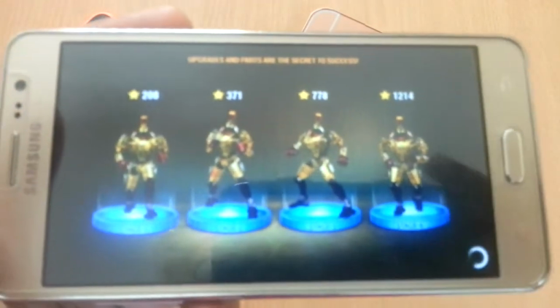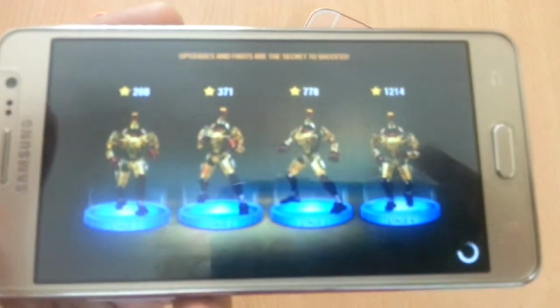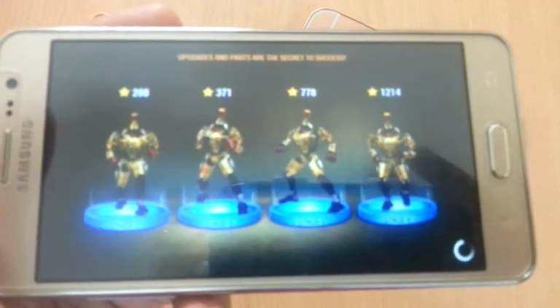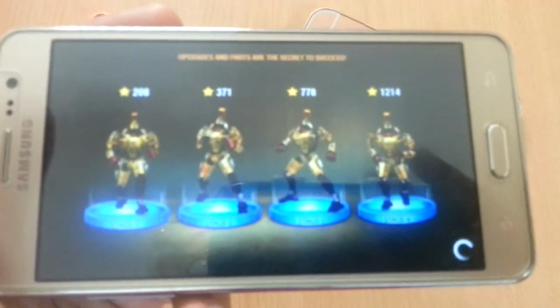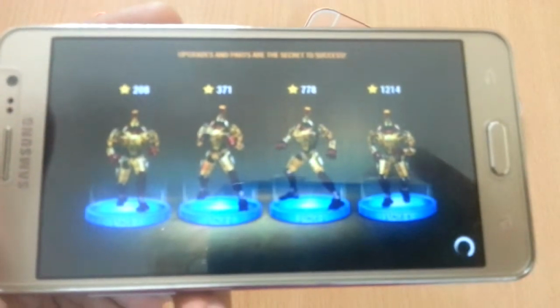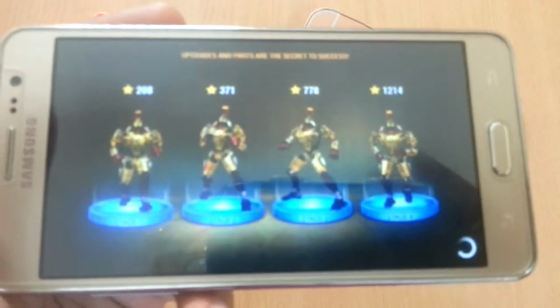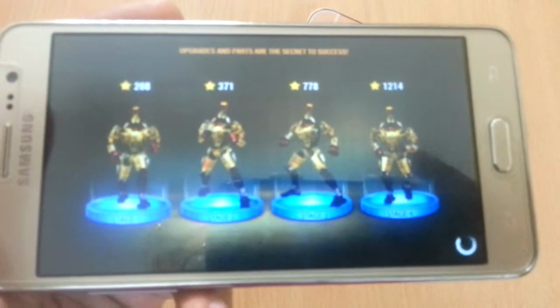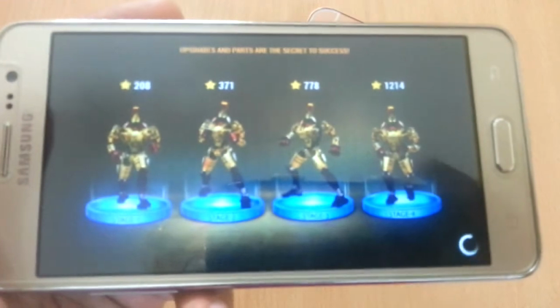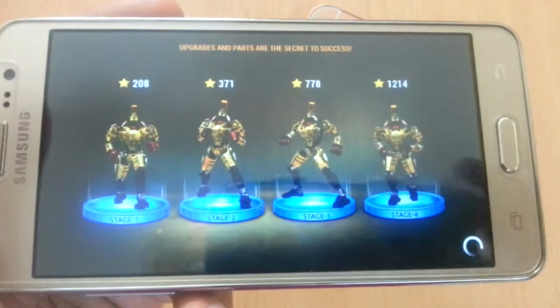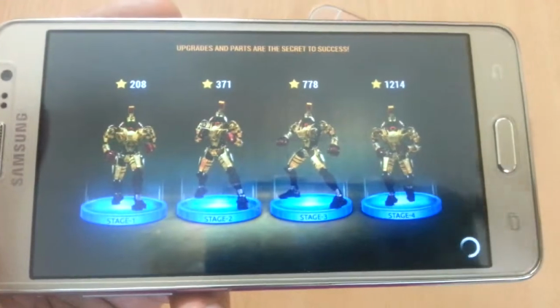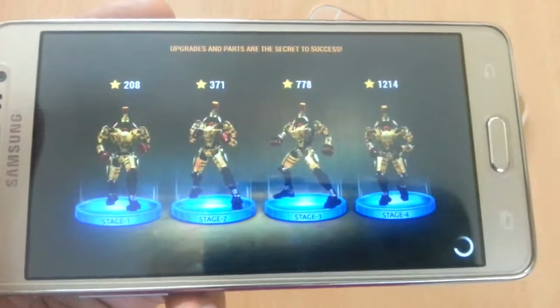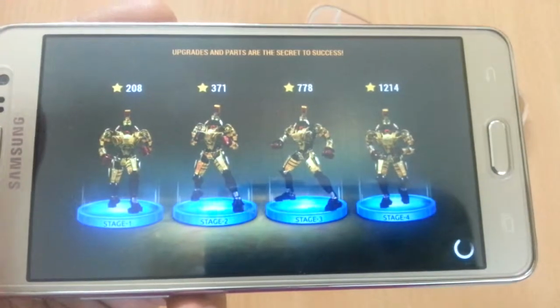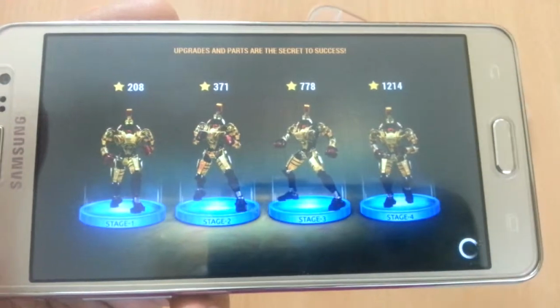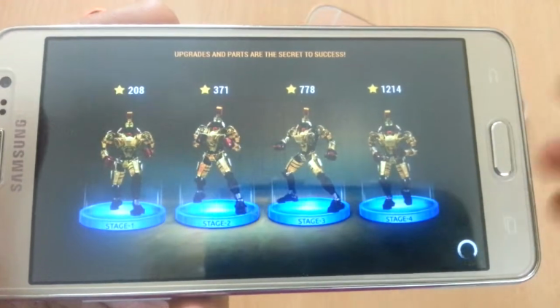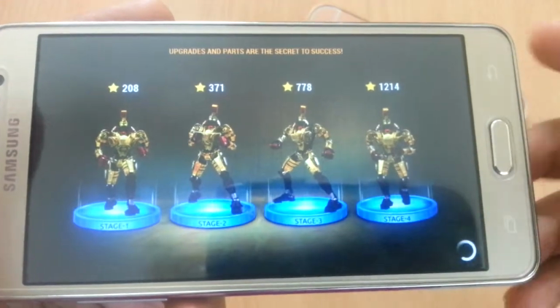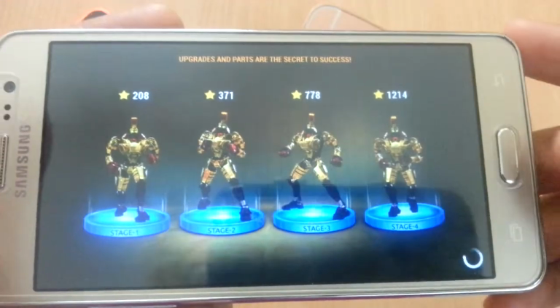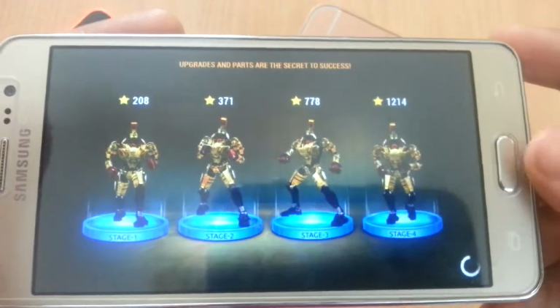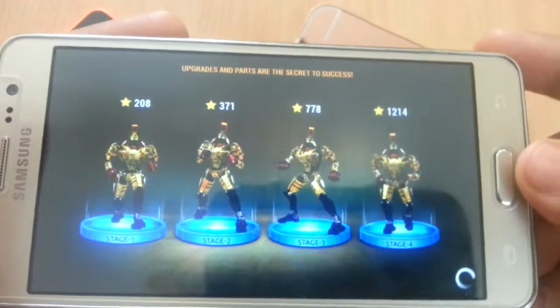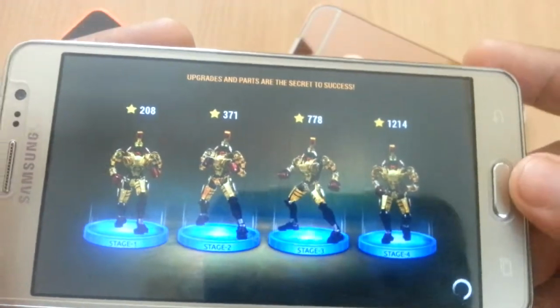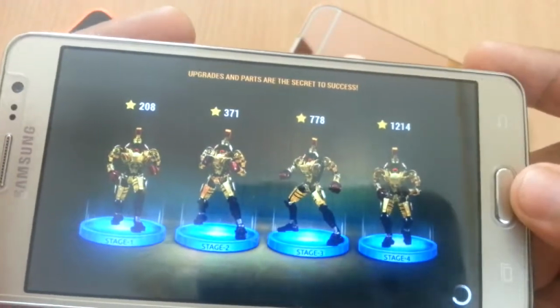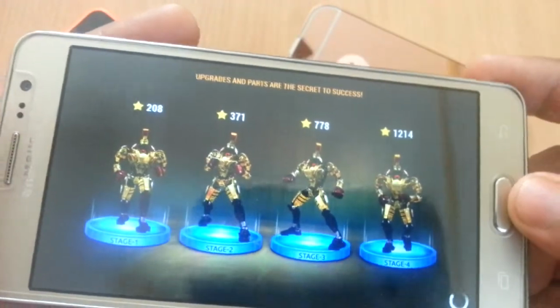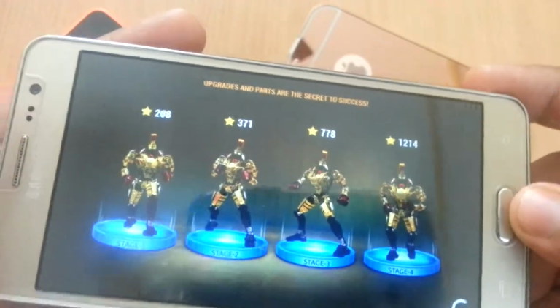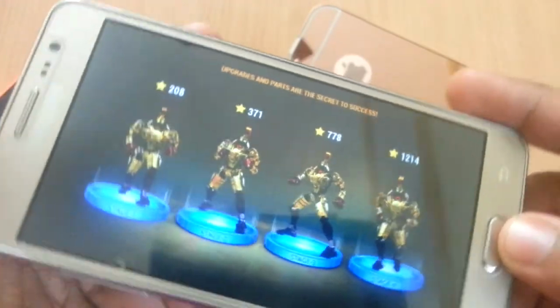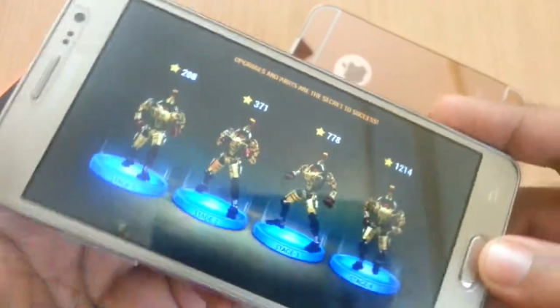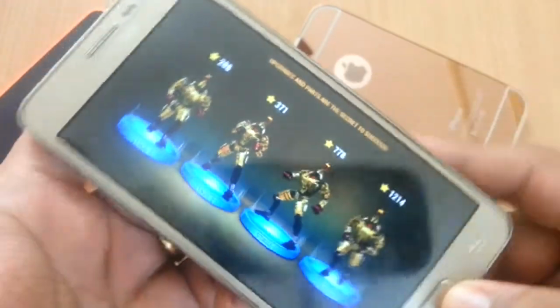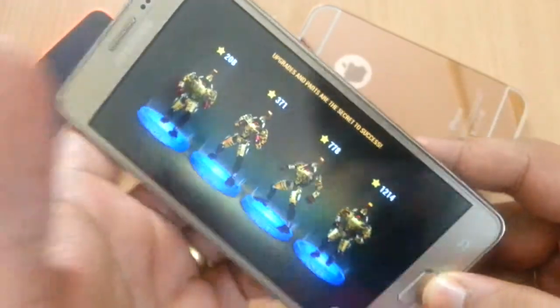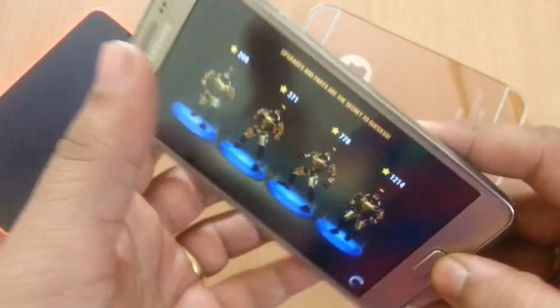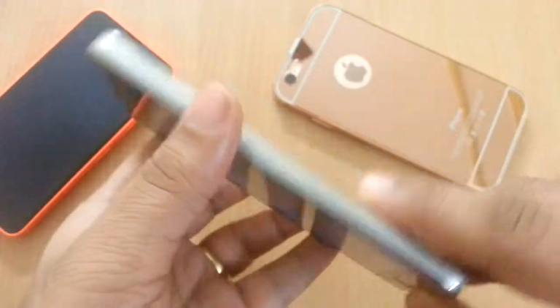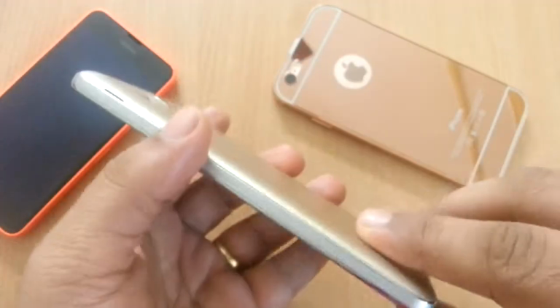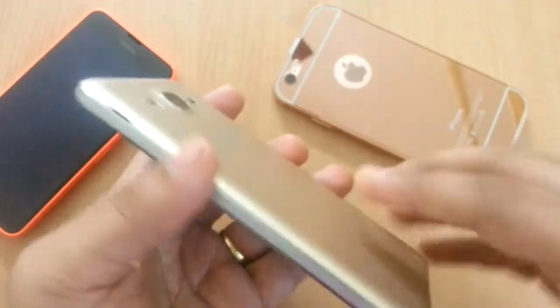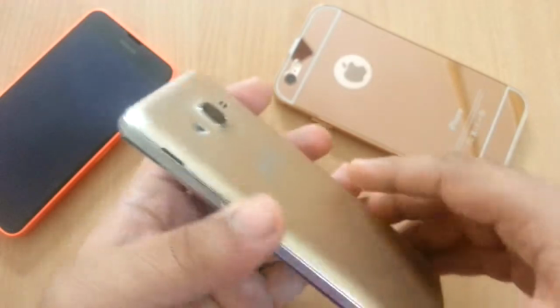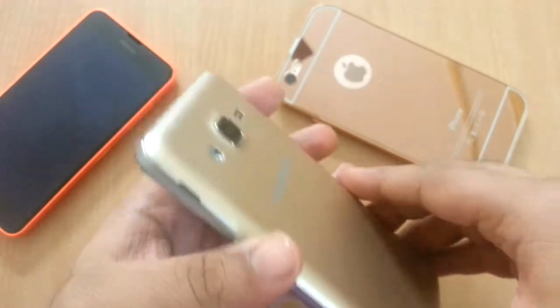I think you should be just fine in the gaming department with the Galaxy On 5. It's a good device.